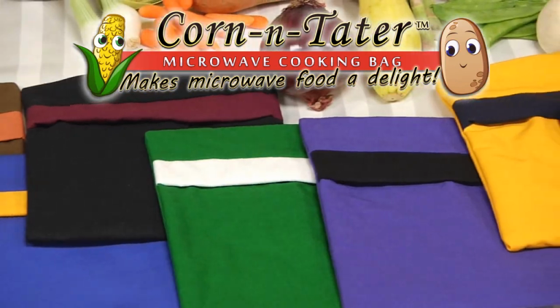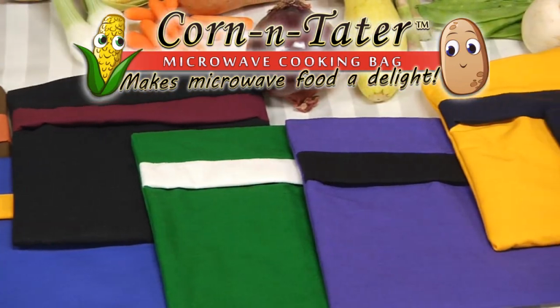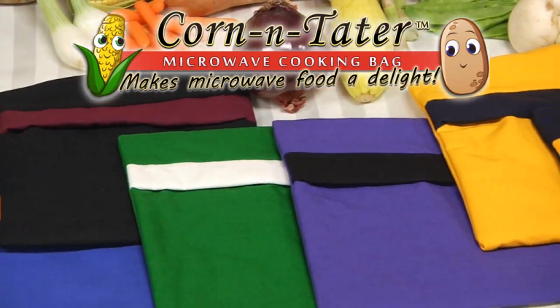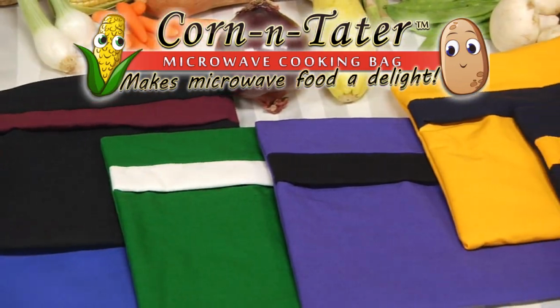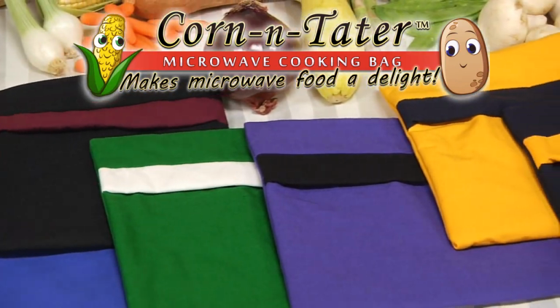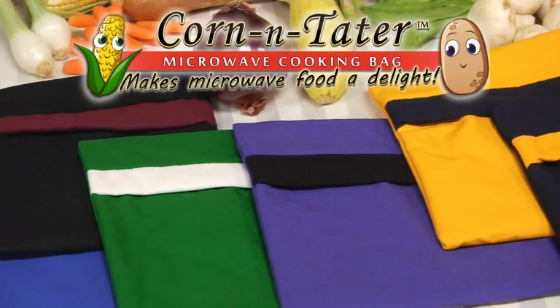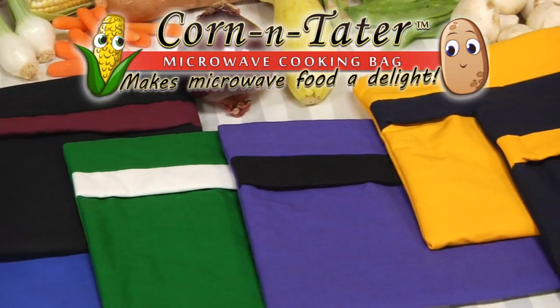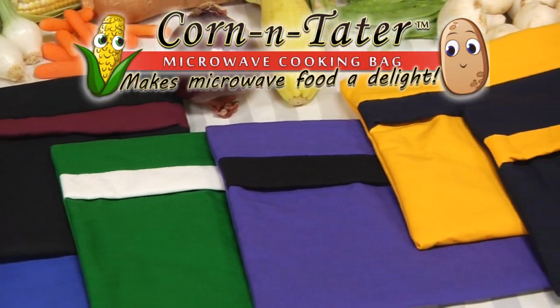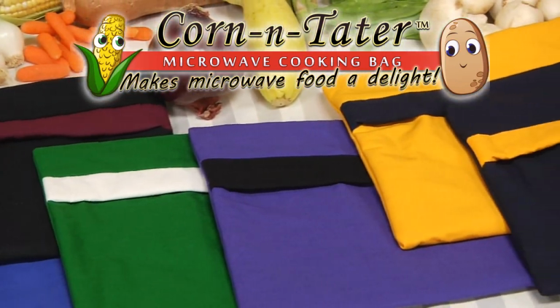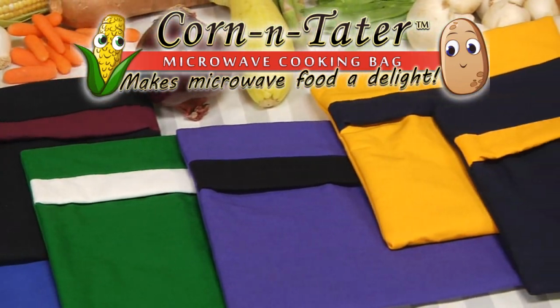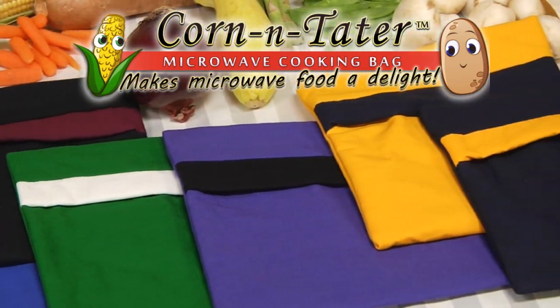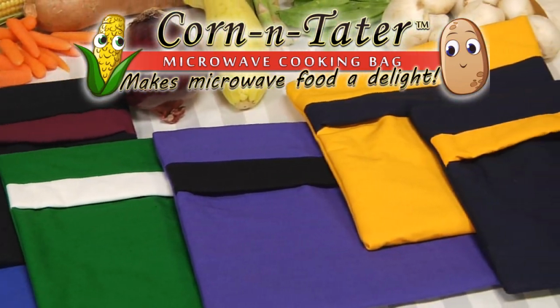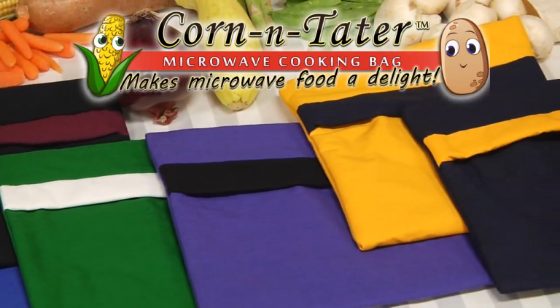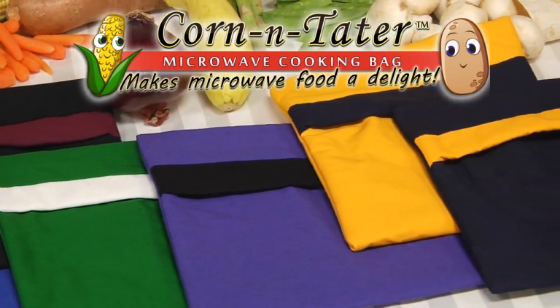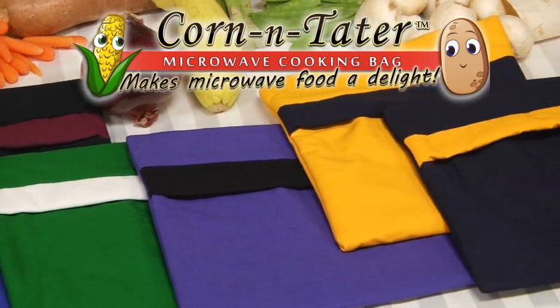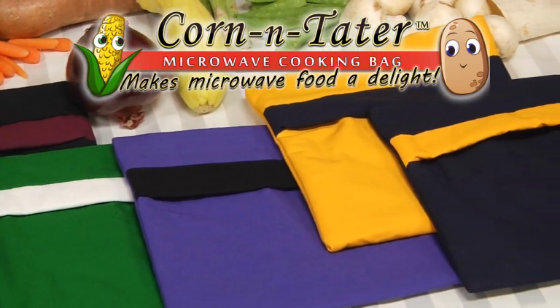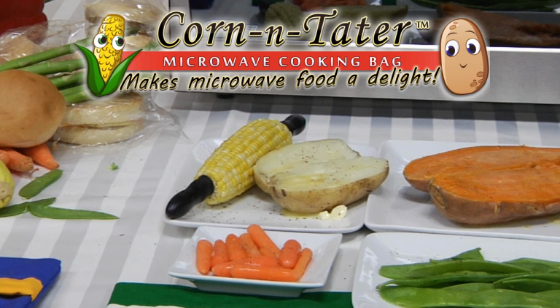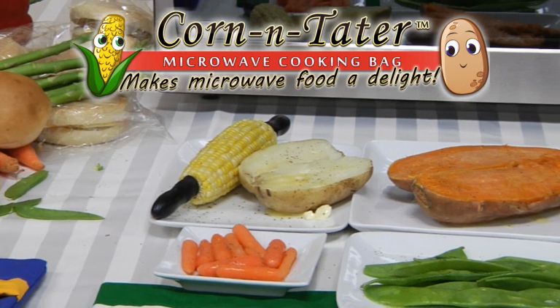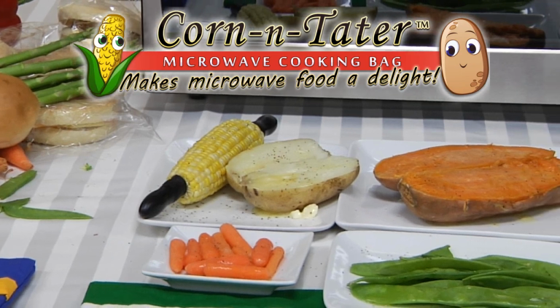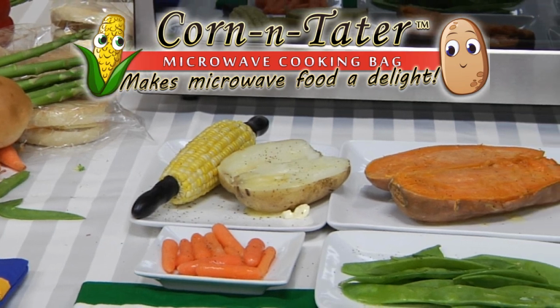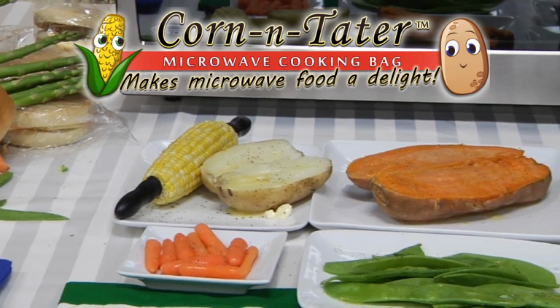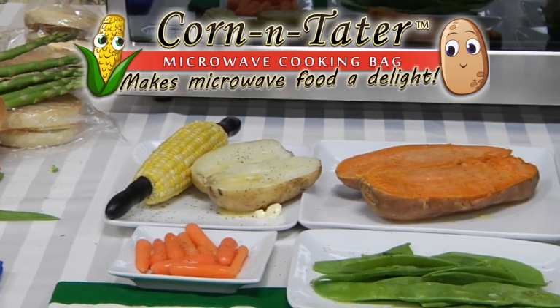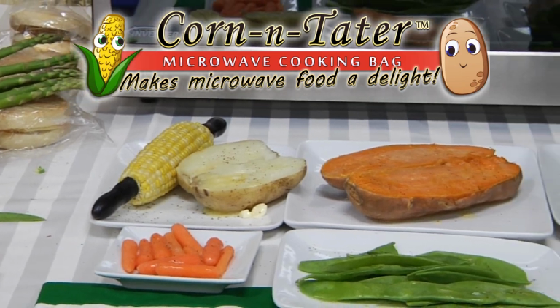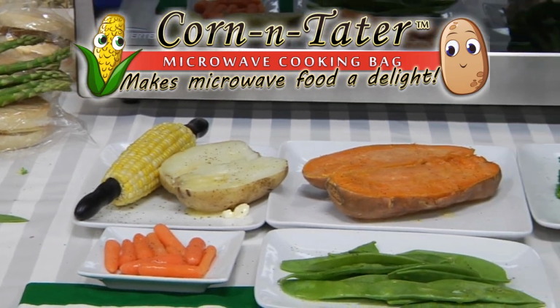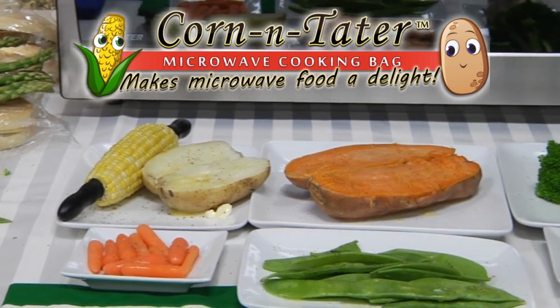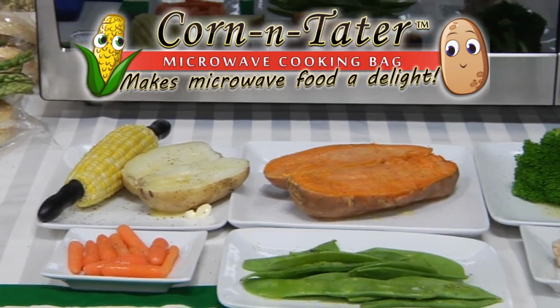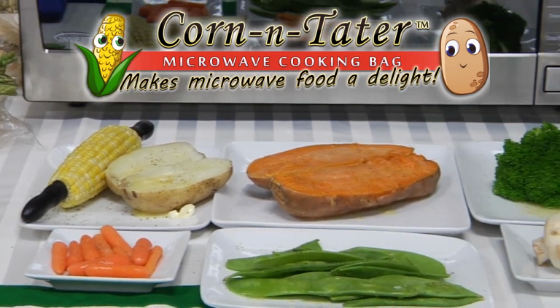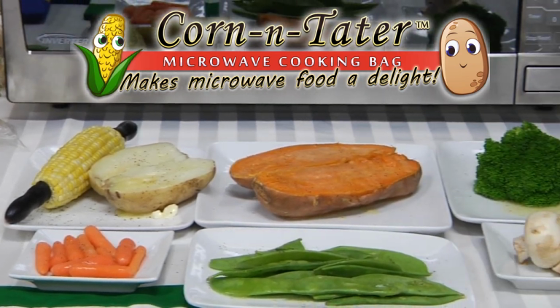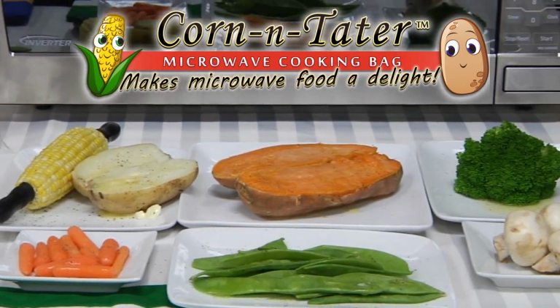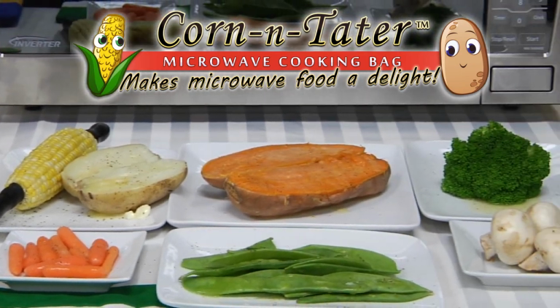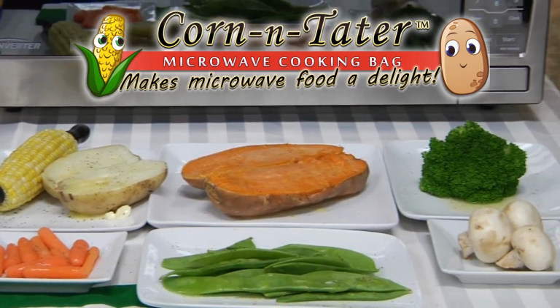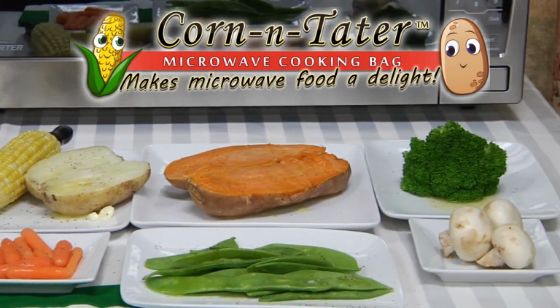But don't take our word for it. See what these real people have to say about the Corn and Tater Microwave Cooking Bag.